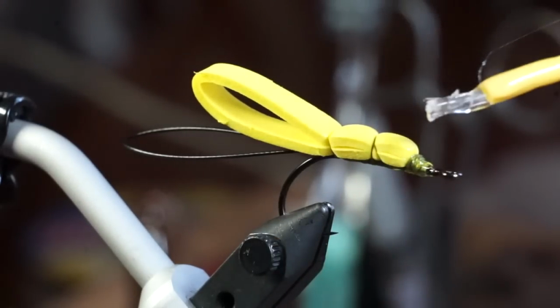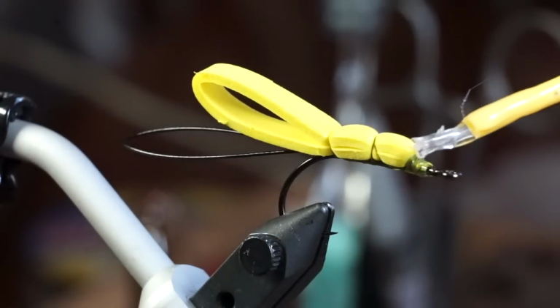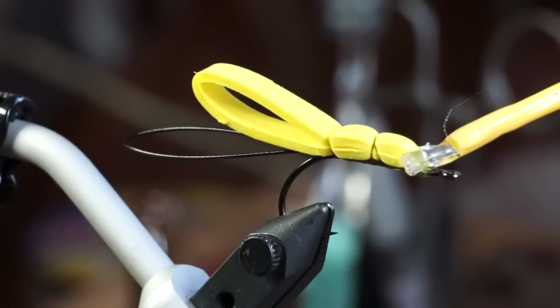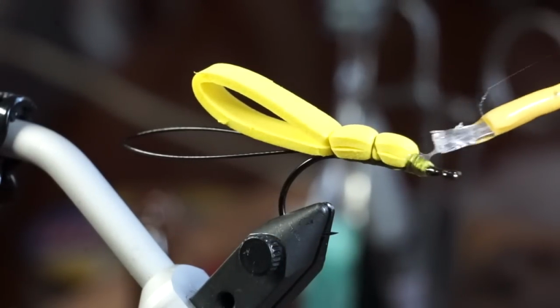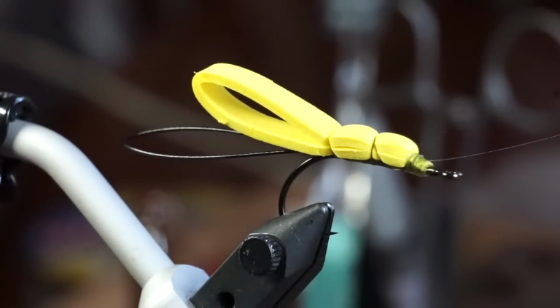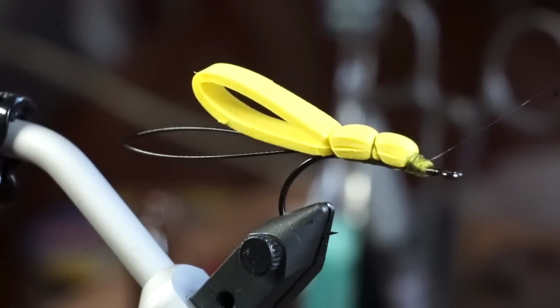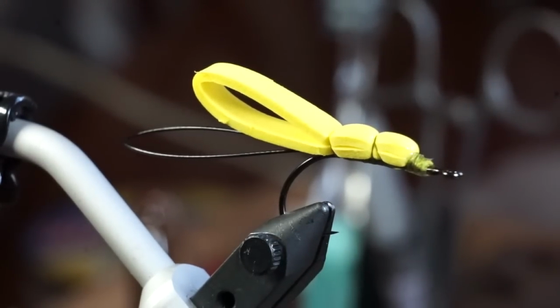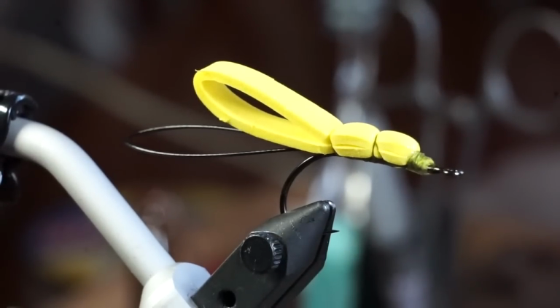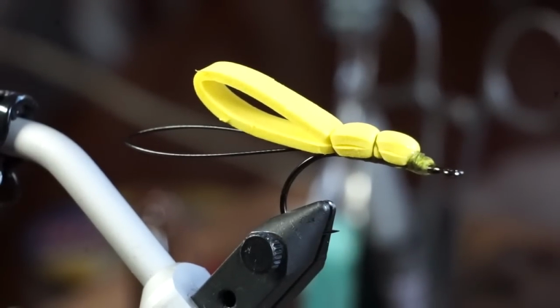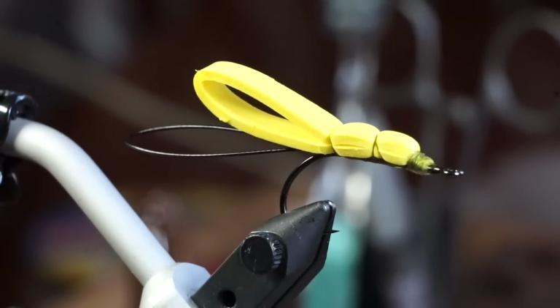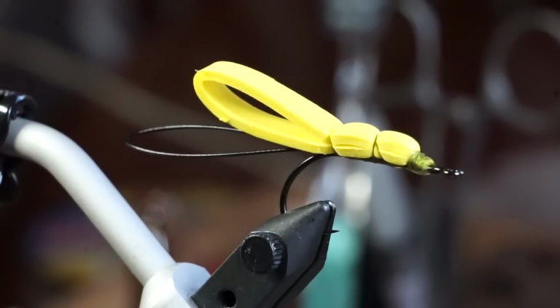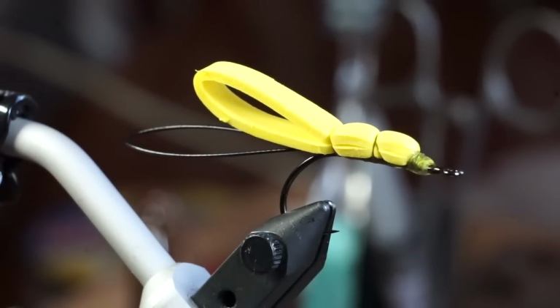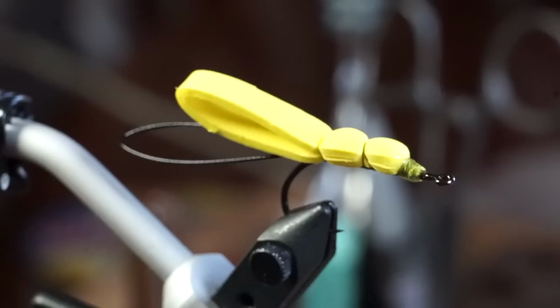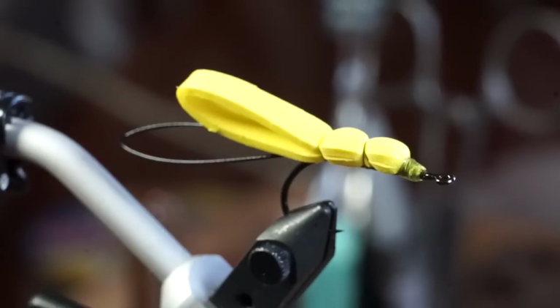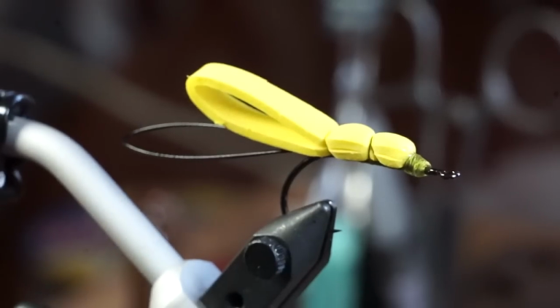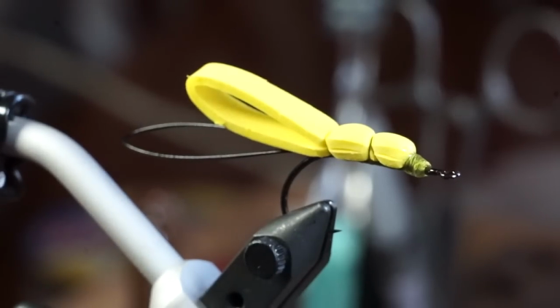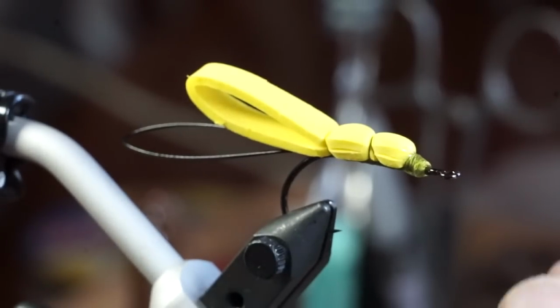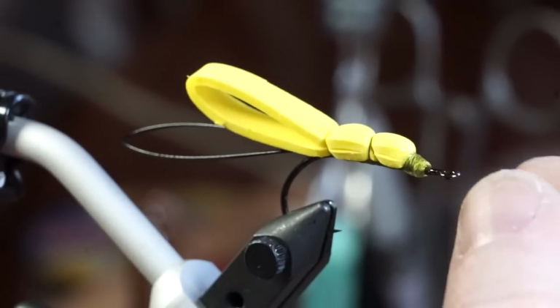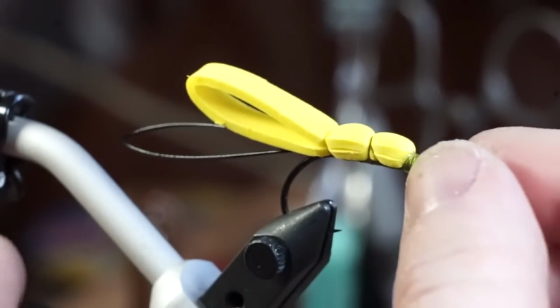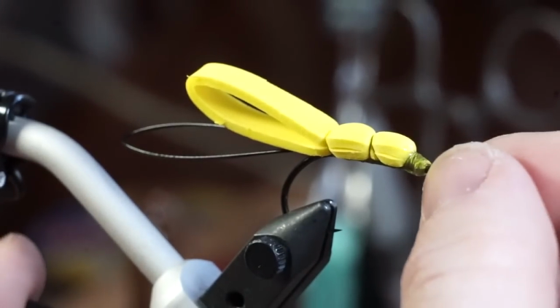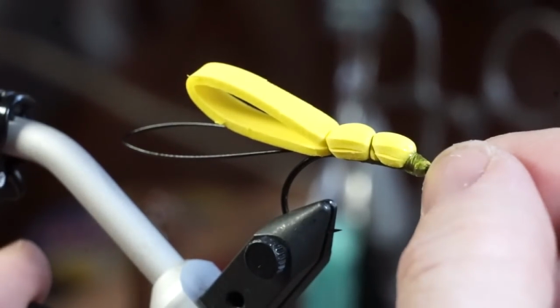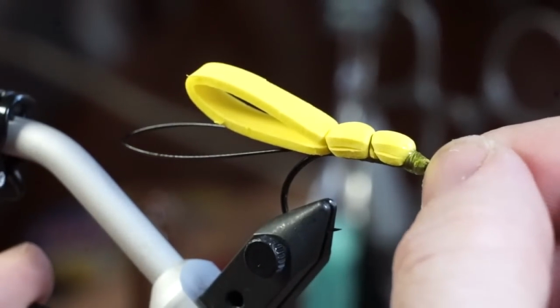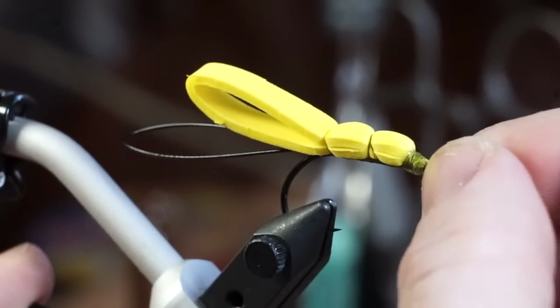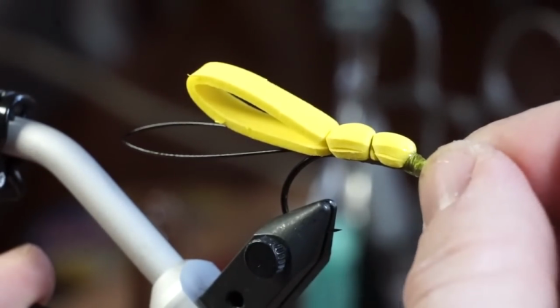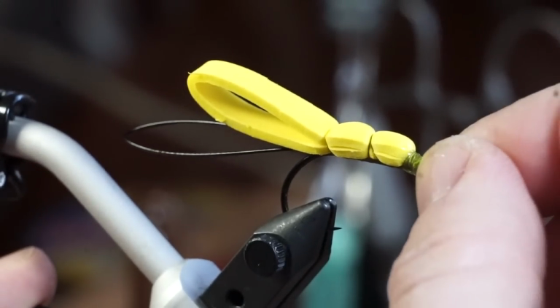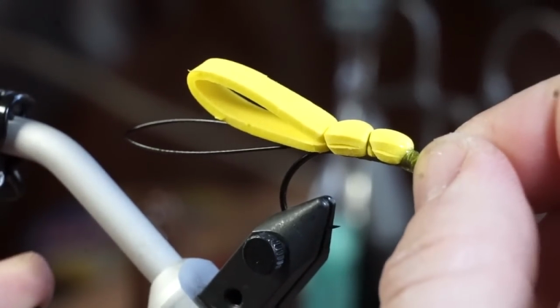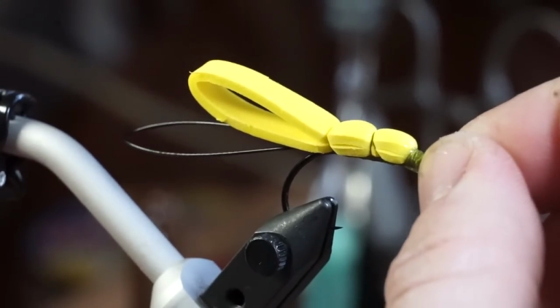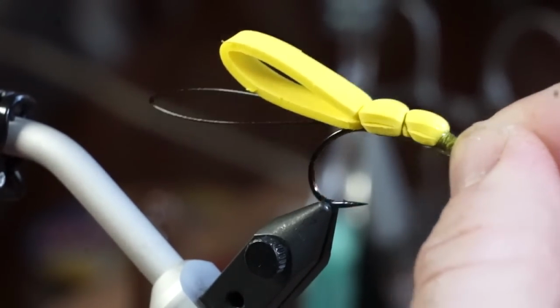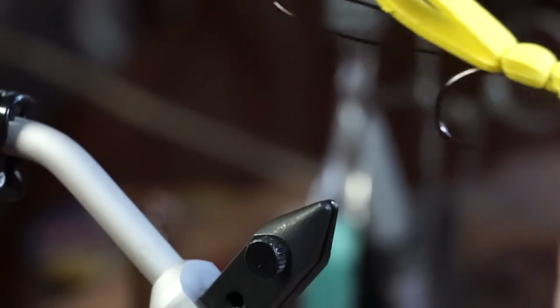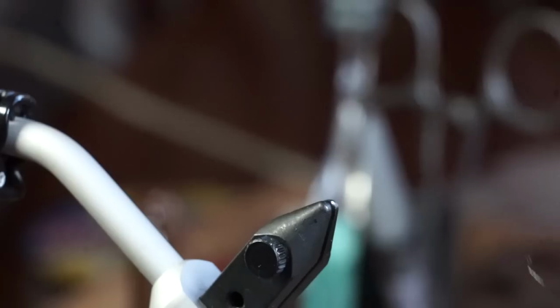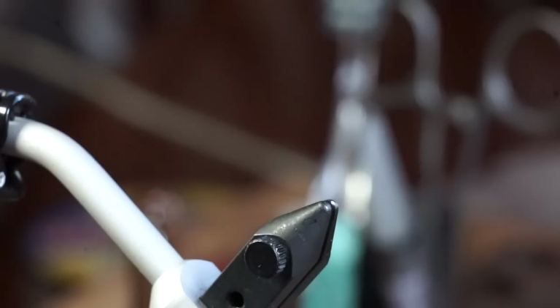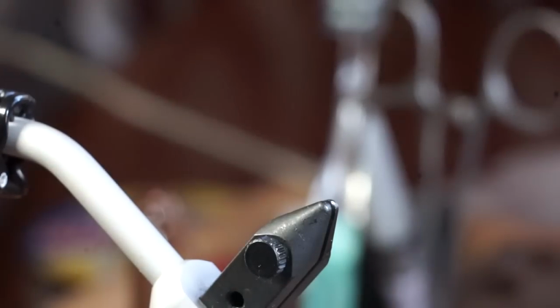Add some more super glue to cement the whip finish. We have to let this glue dry before proceeding to the next step, so I like to tie up a few in a row.